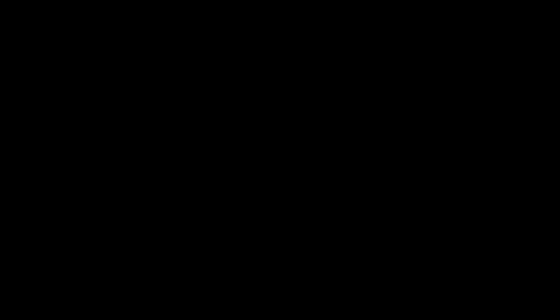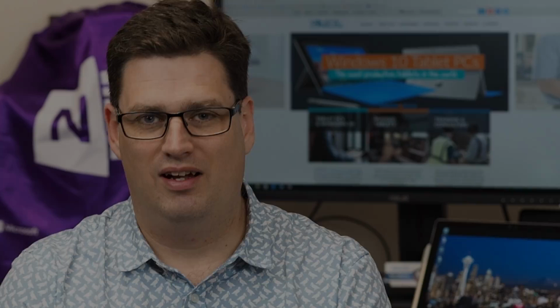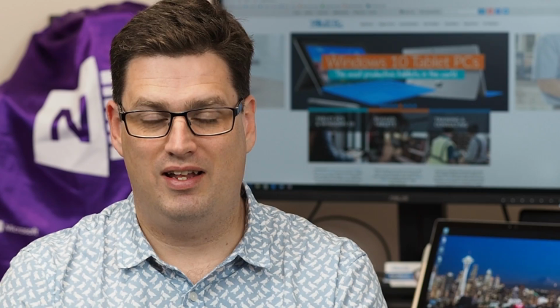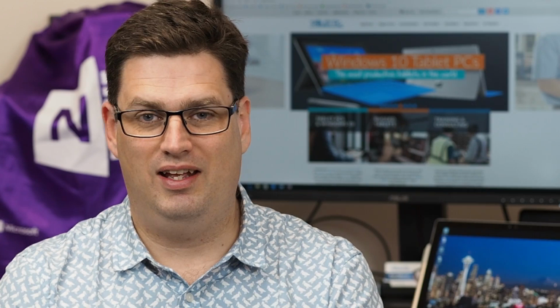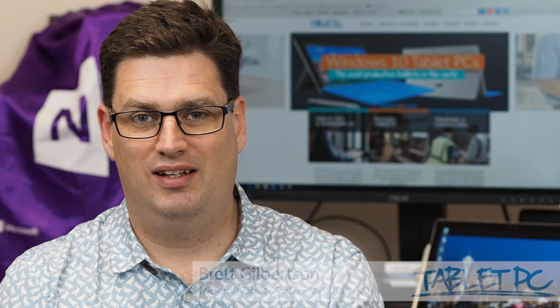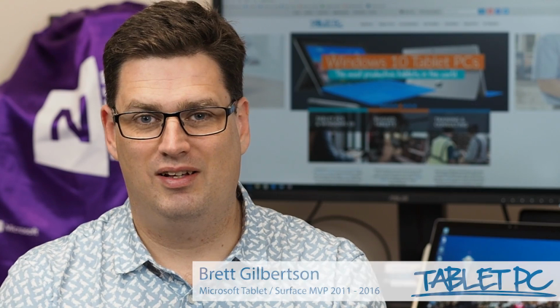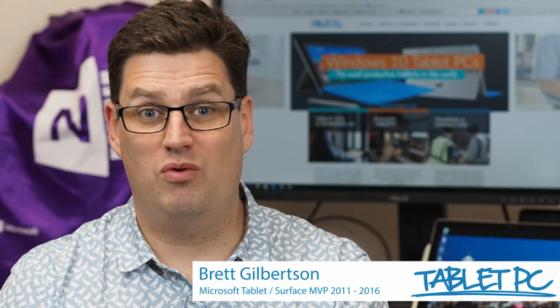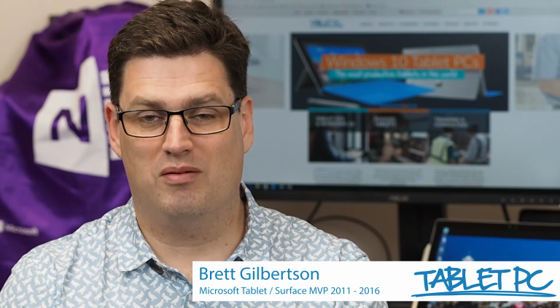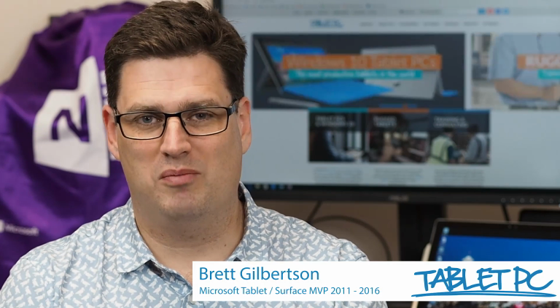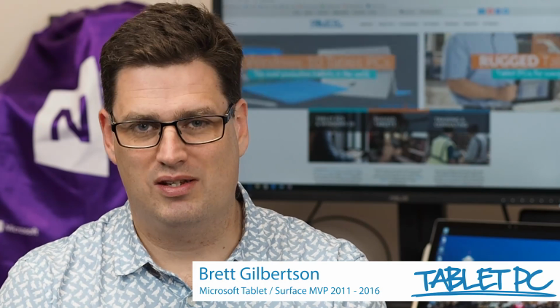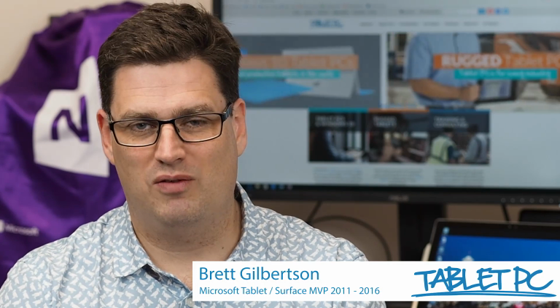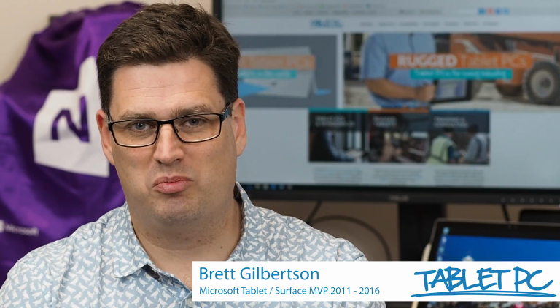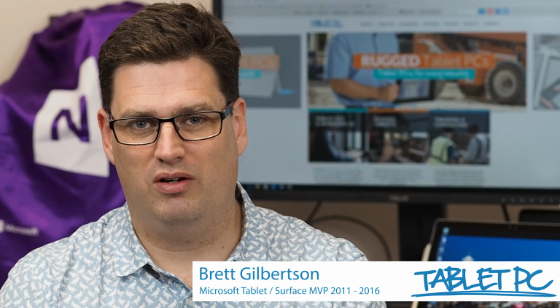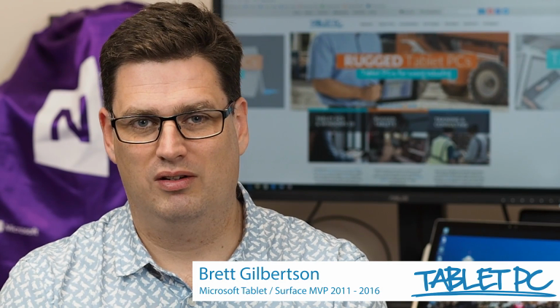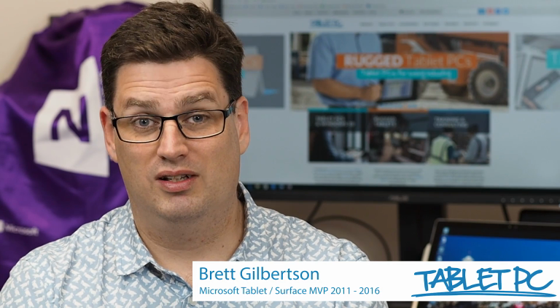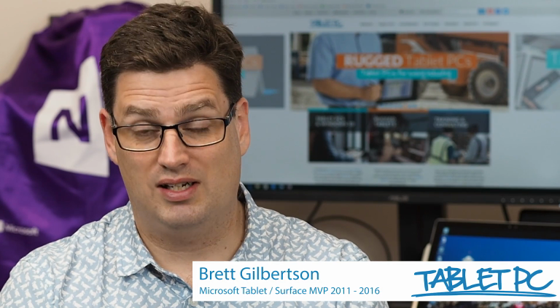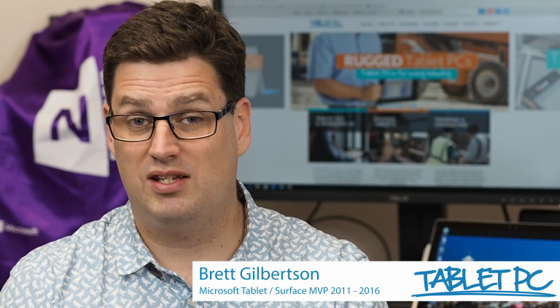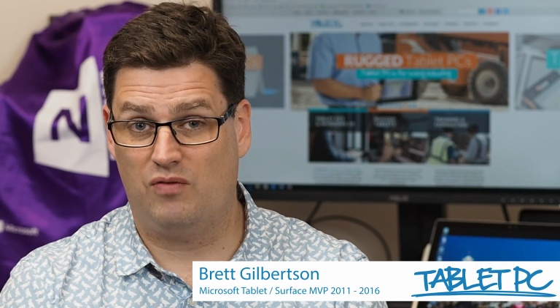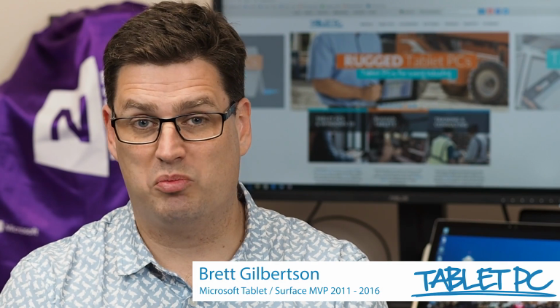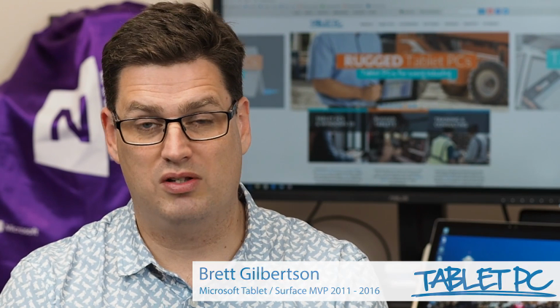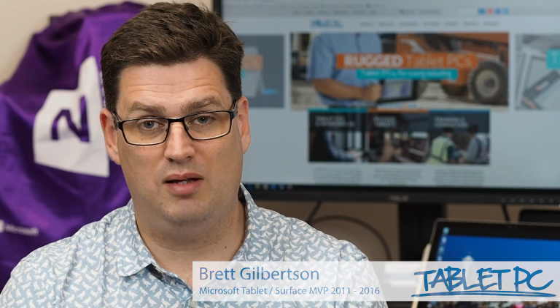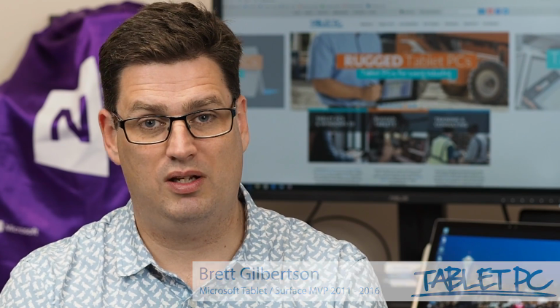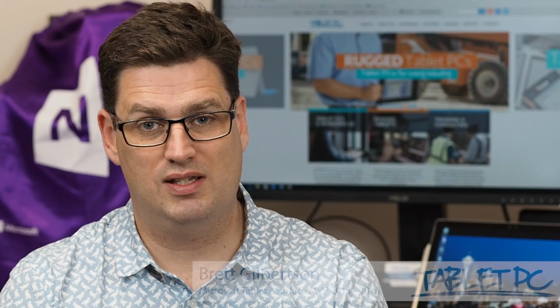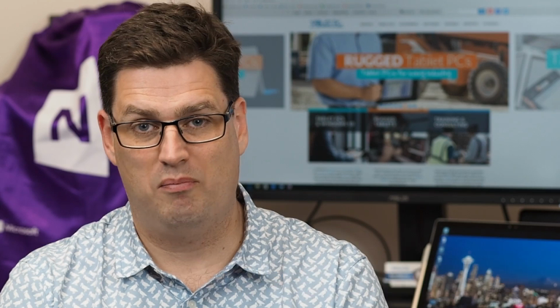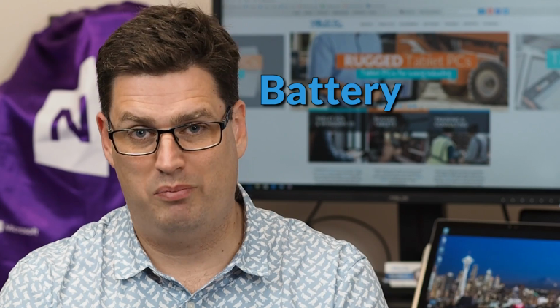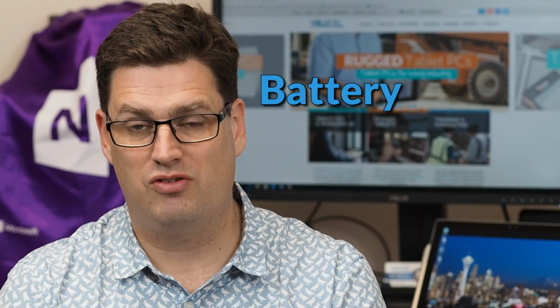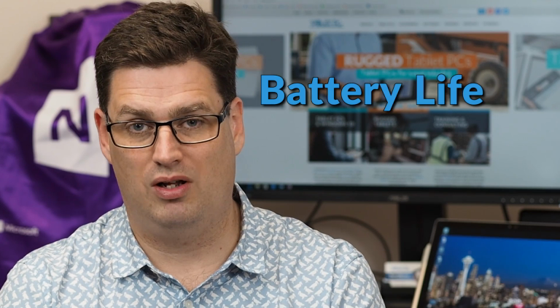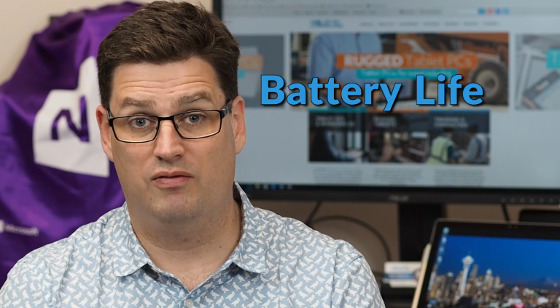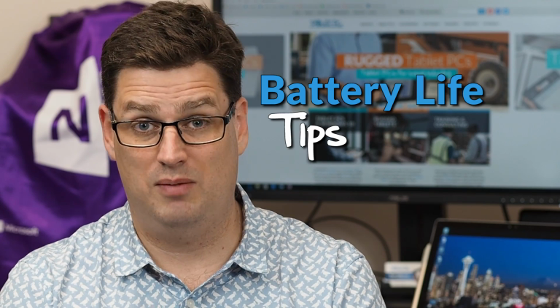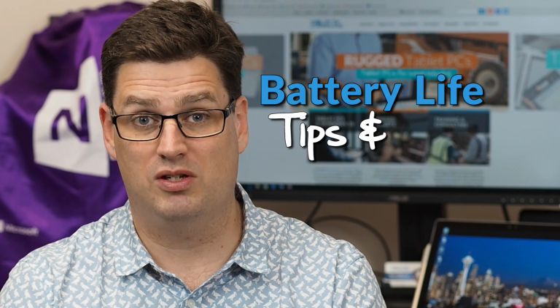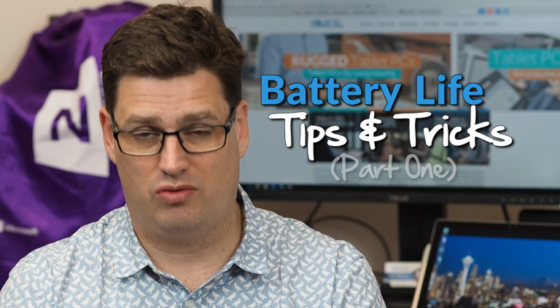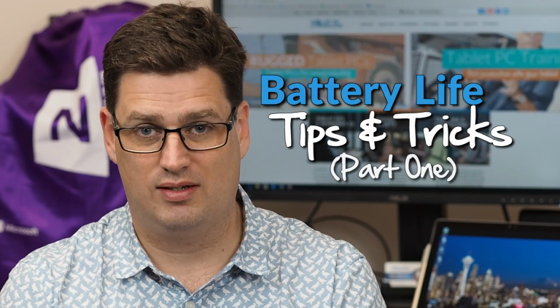Hi there, welcome to Be A Surface Pro. Today's Surface Pro tip is battery life tips and tricks.